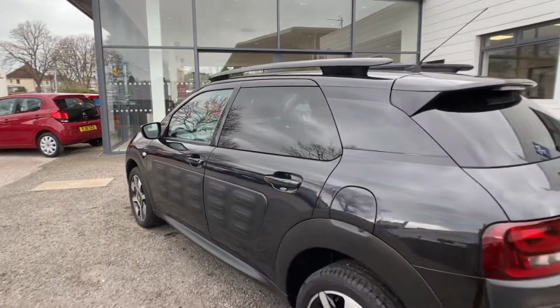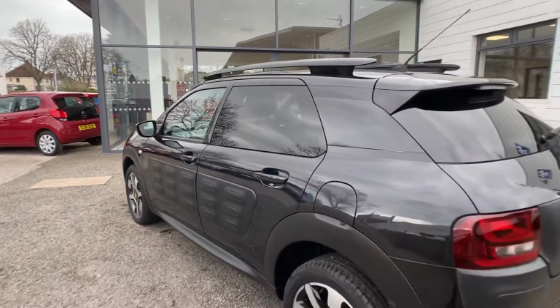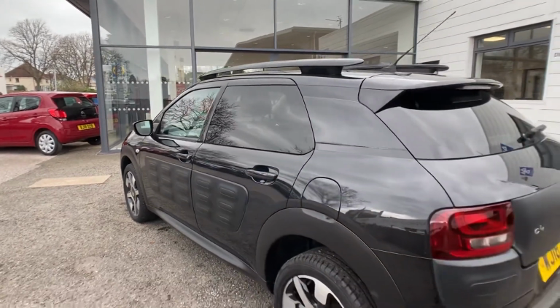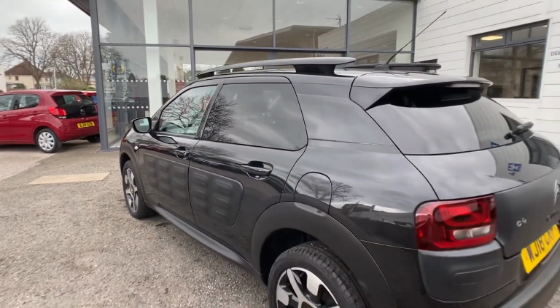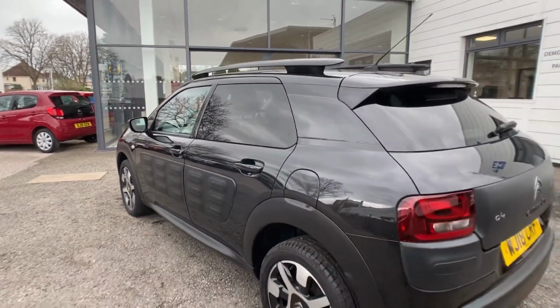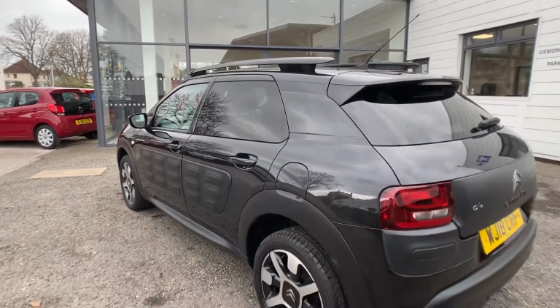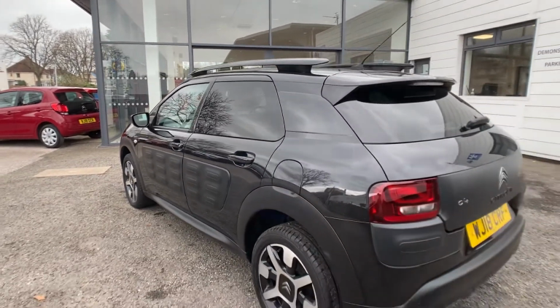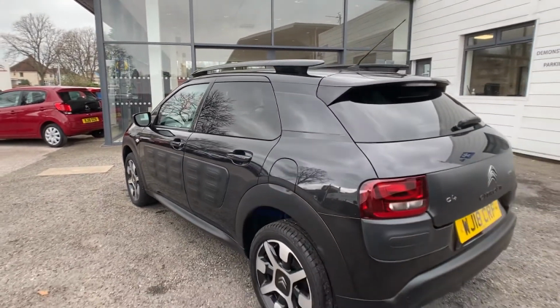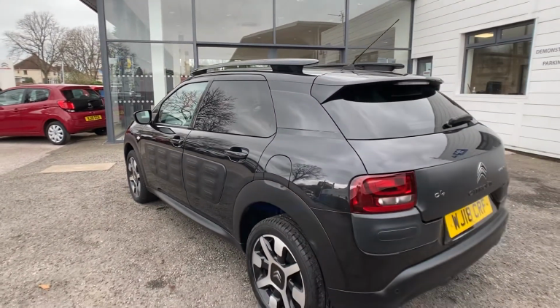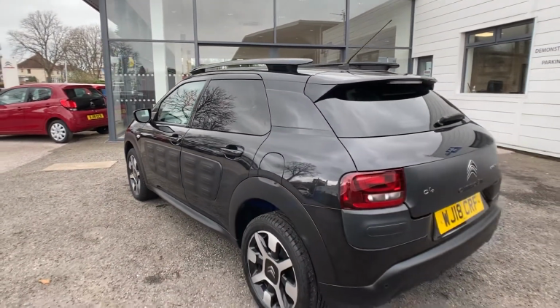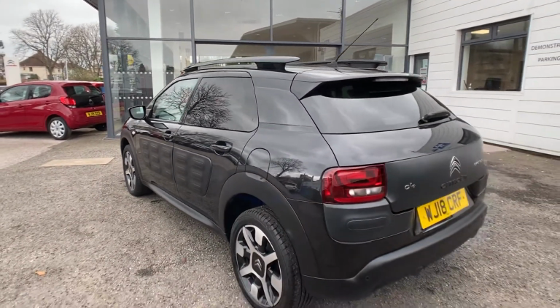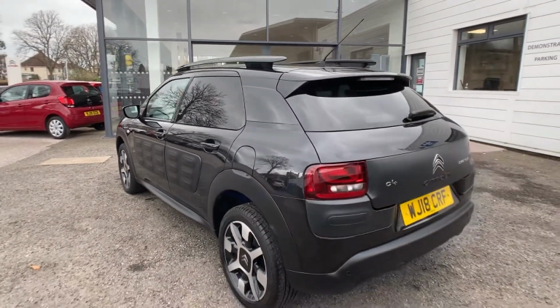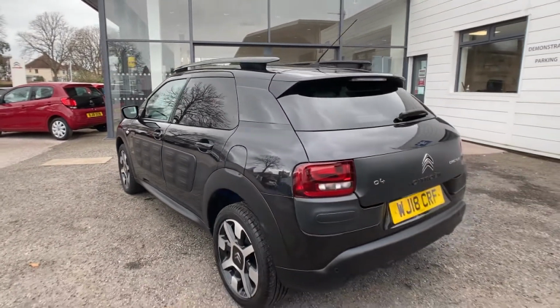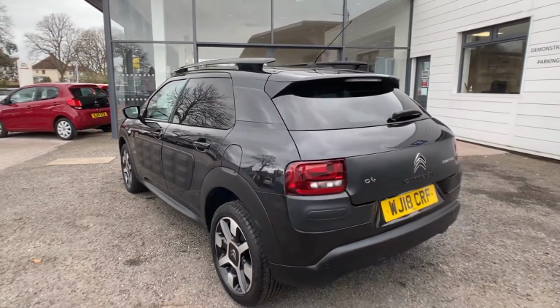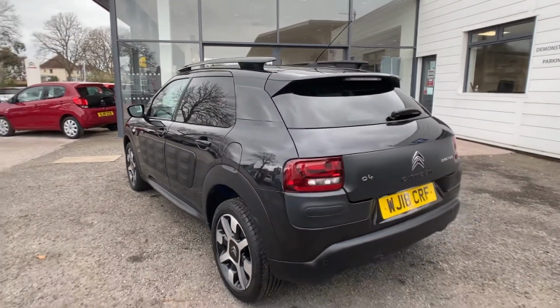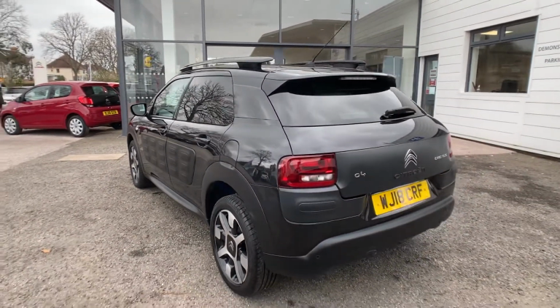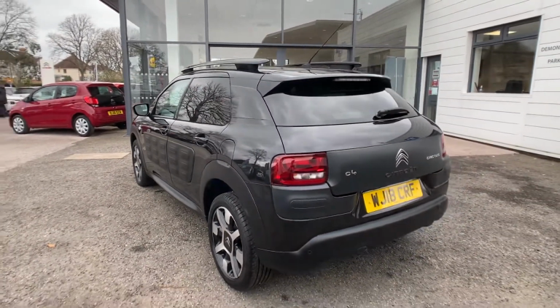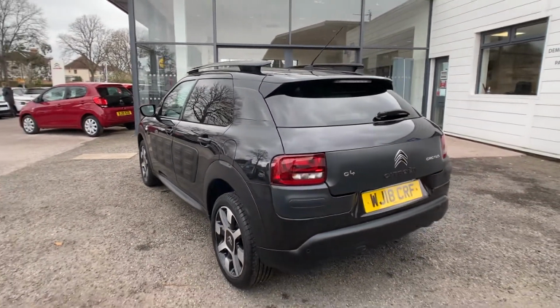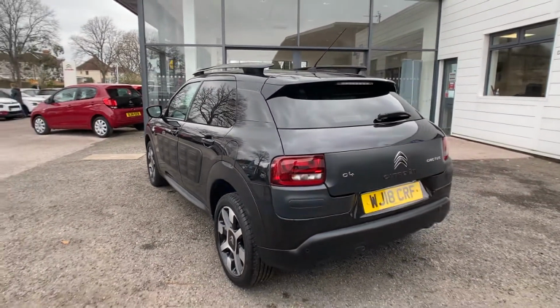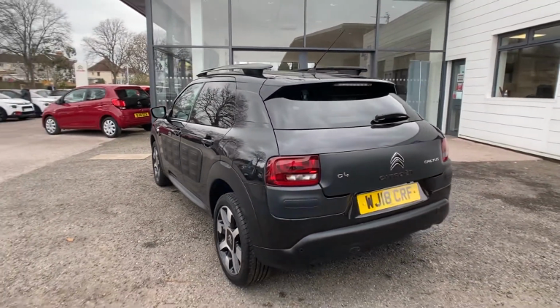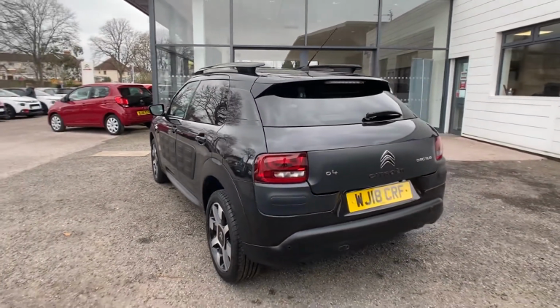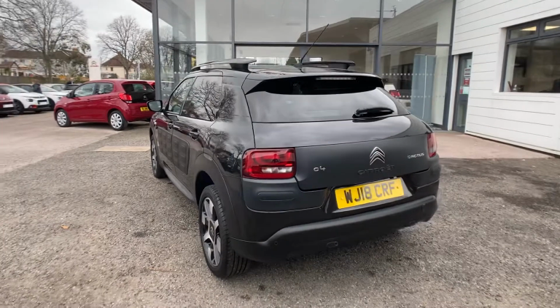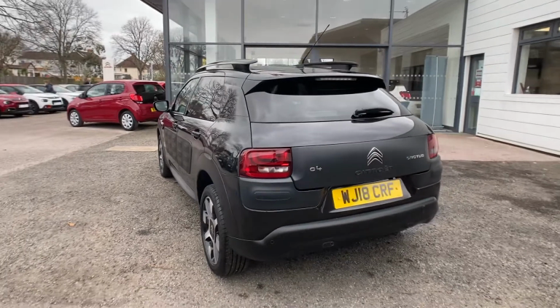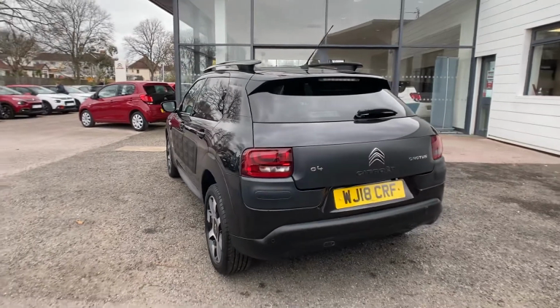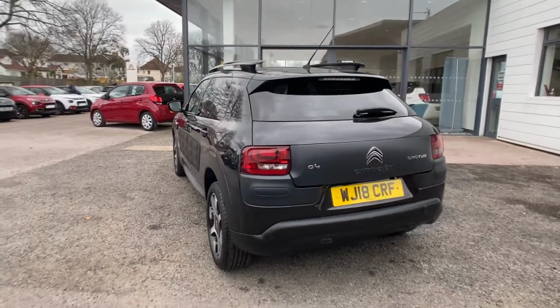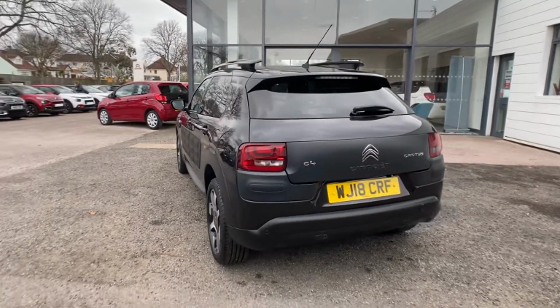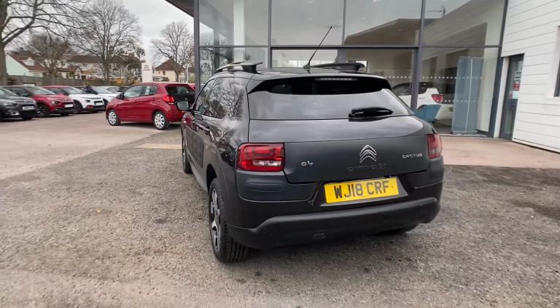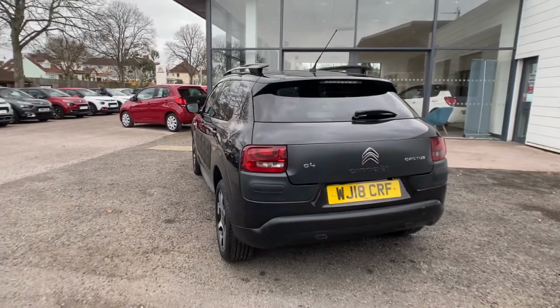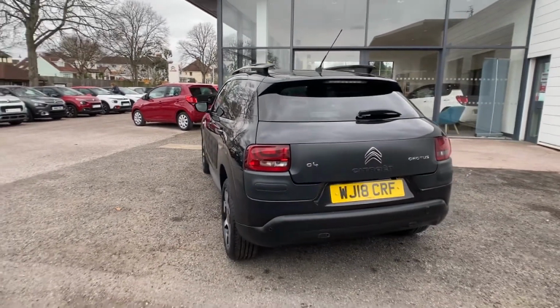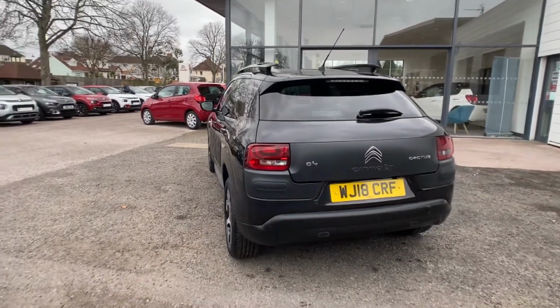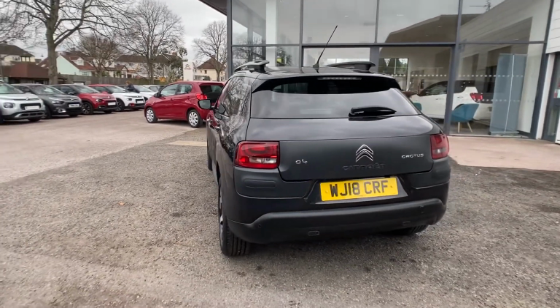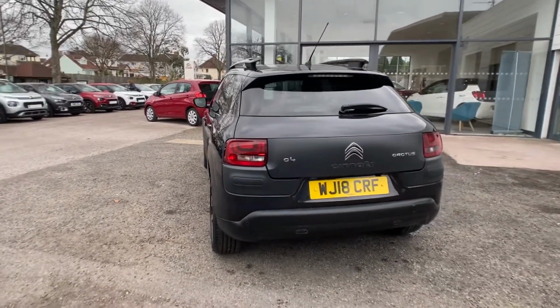Towards the rear of the vehicle, it benefits from rear parking sensors and a rear reversing camera, which is really handy.